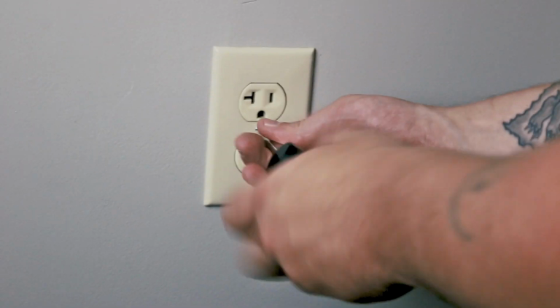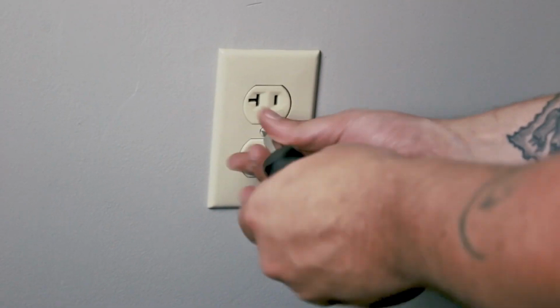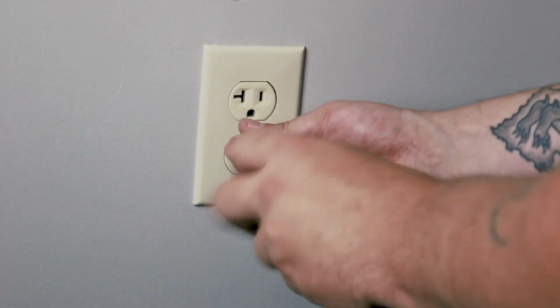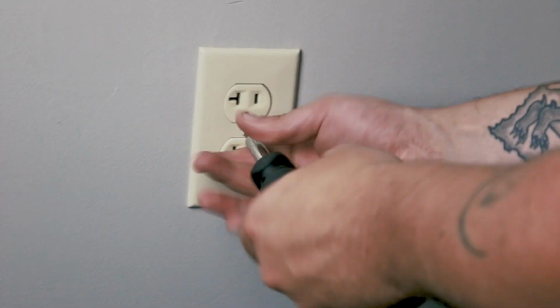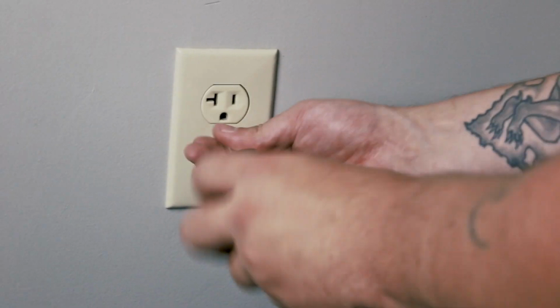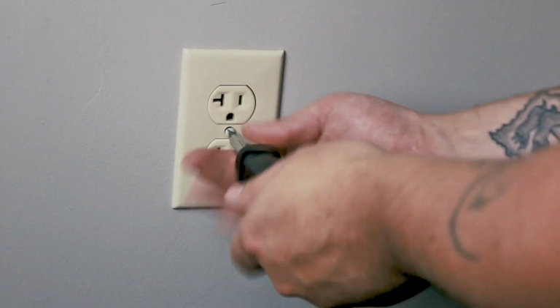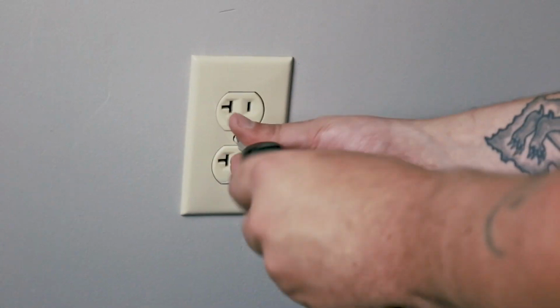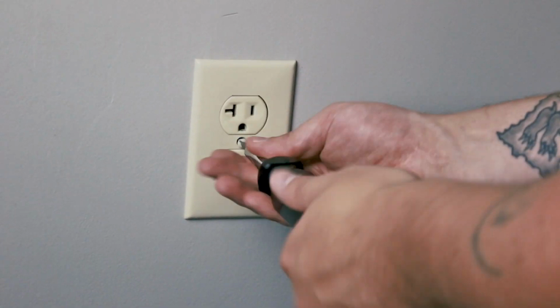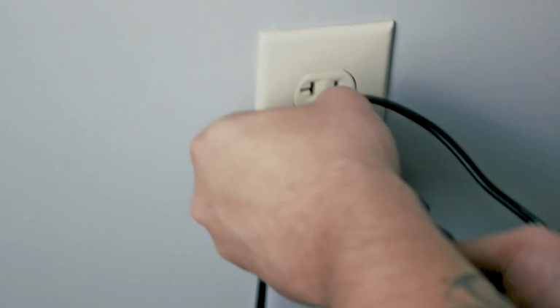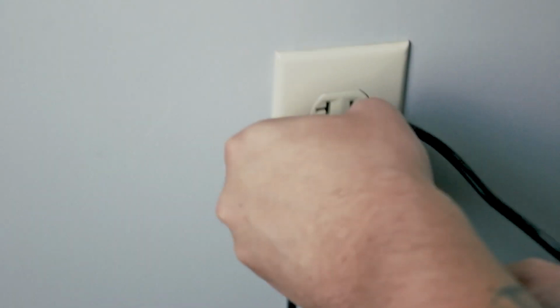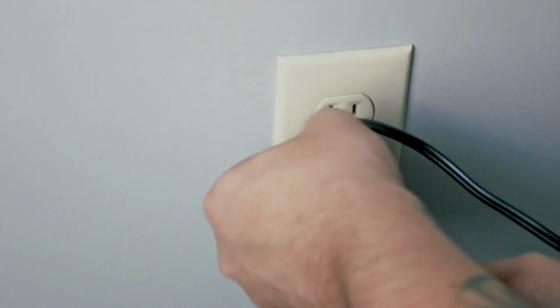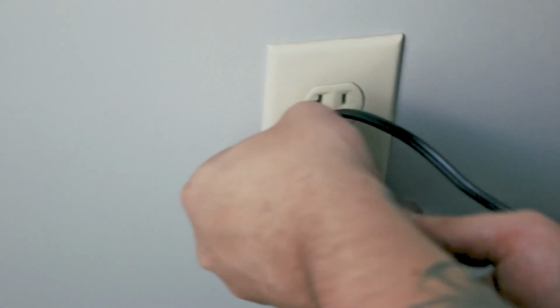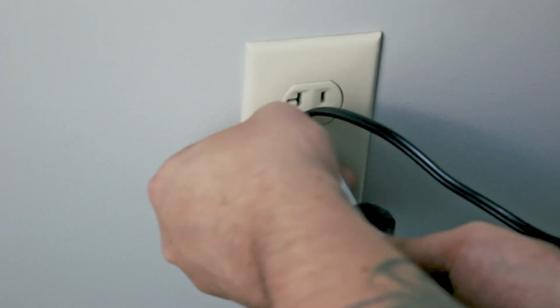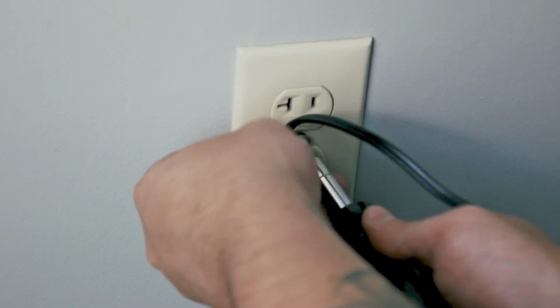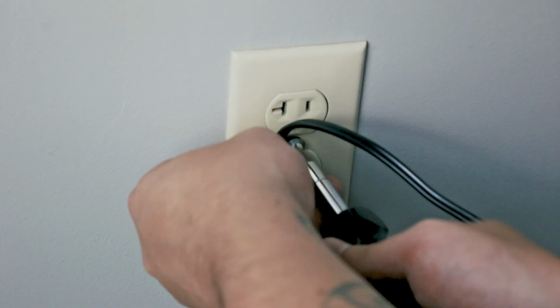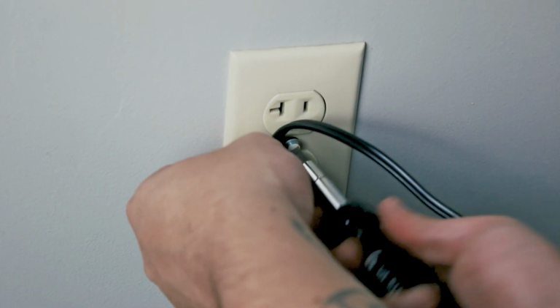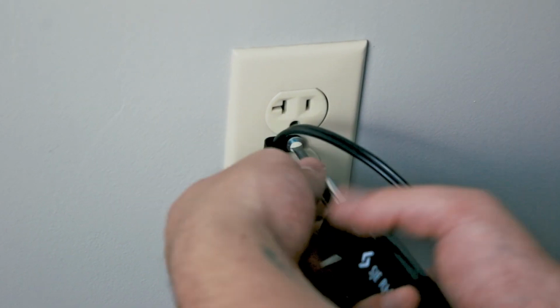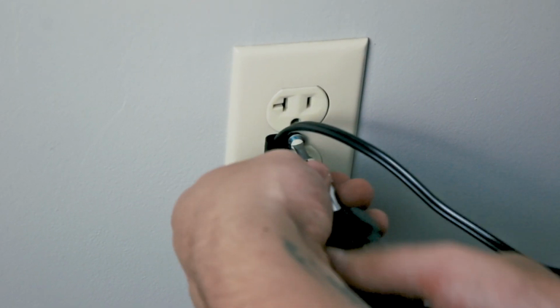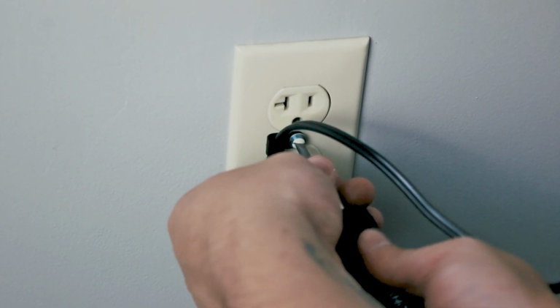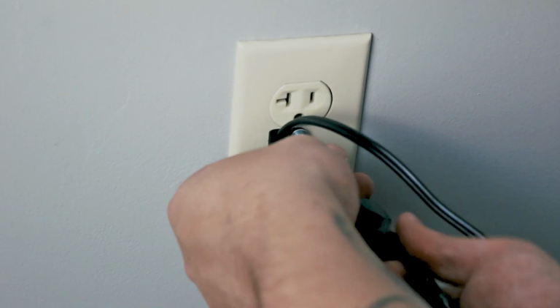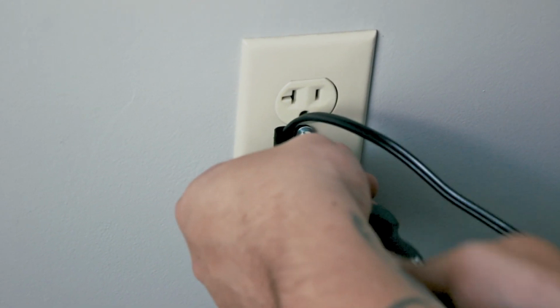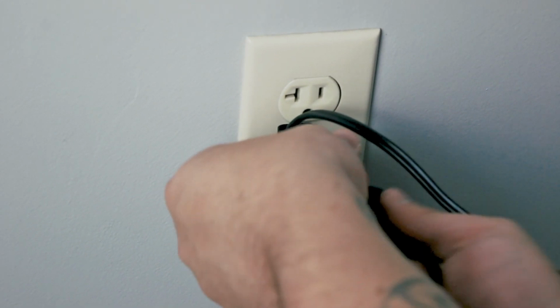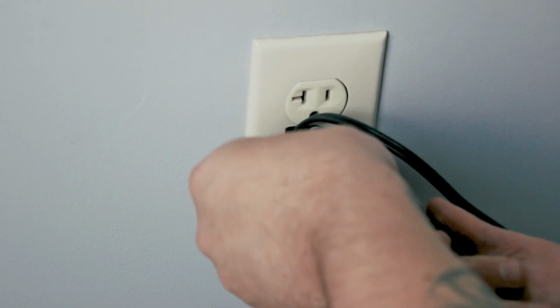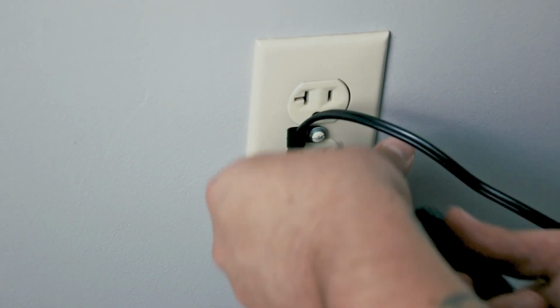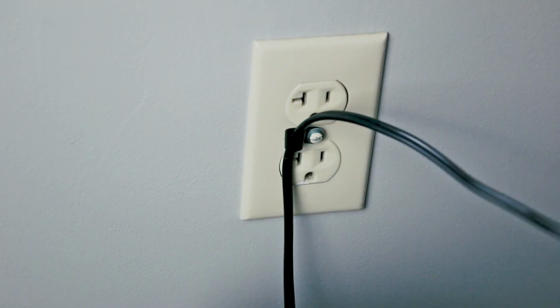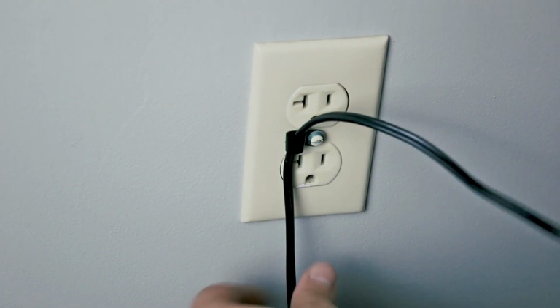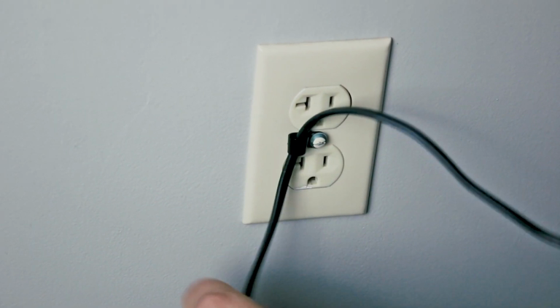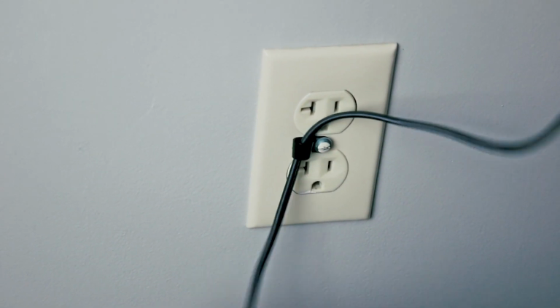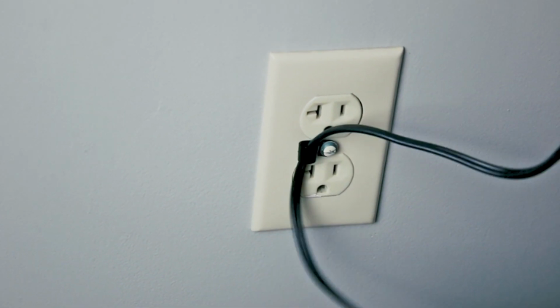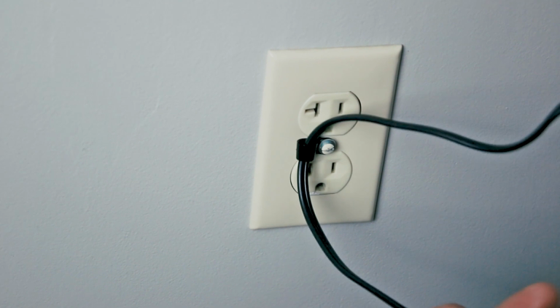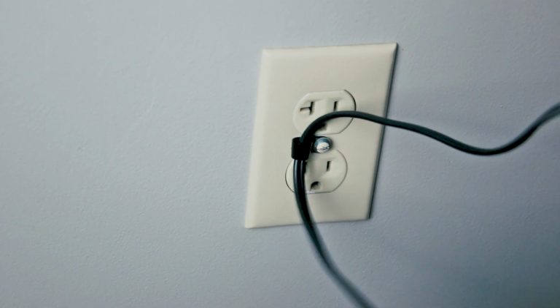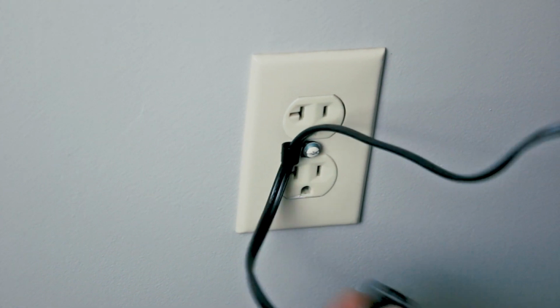Step 5: Install the strain relief cord clamp. Install the strain relief cord clamp to the electrical outlet as shown.